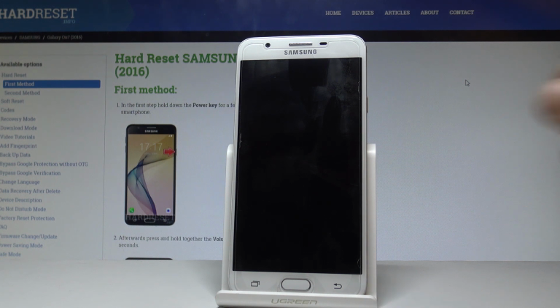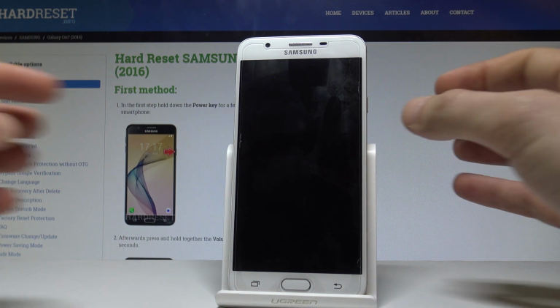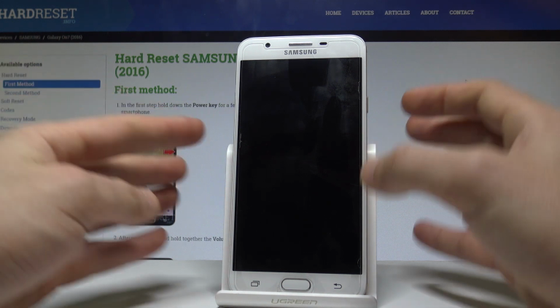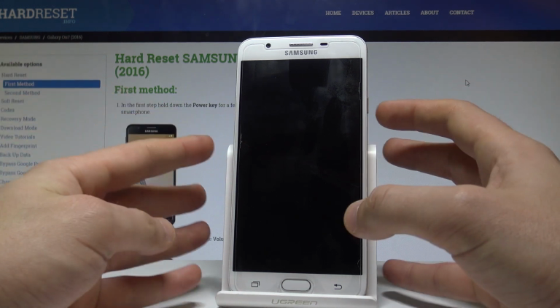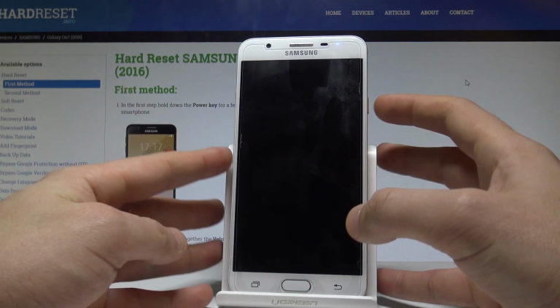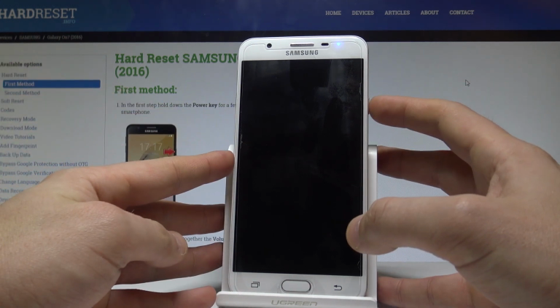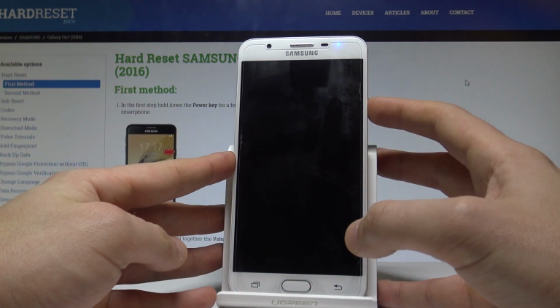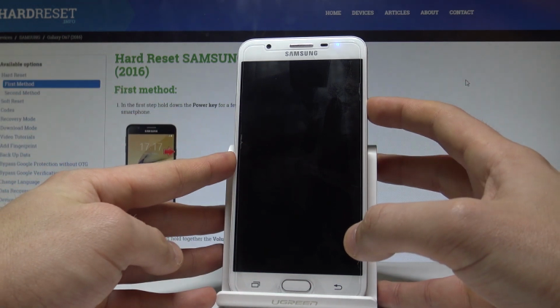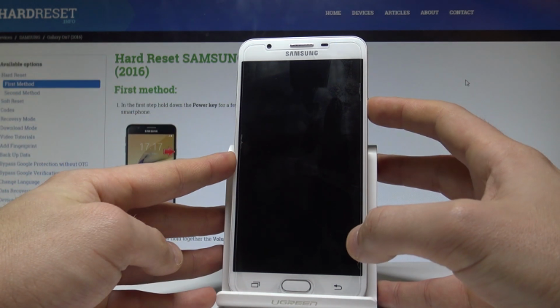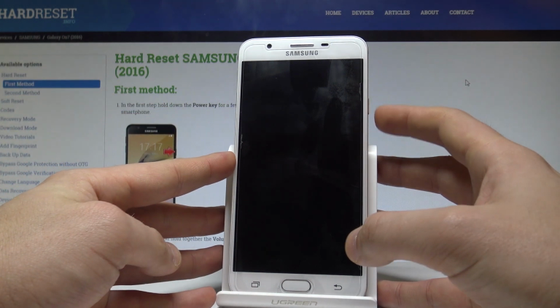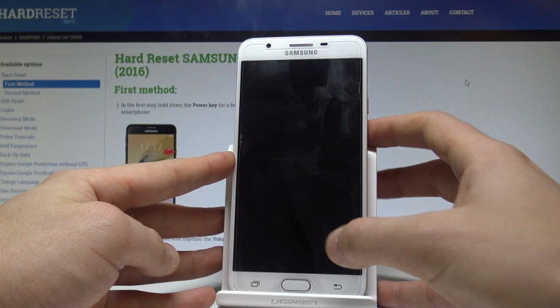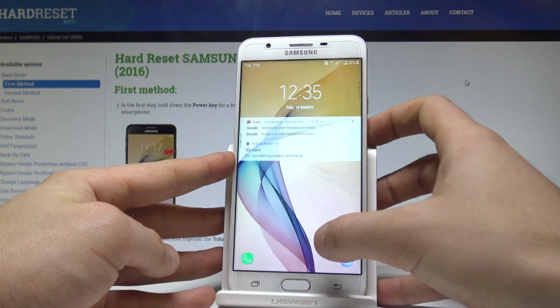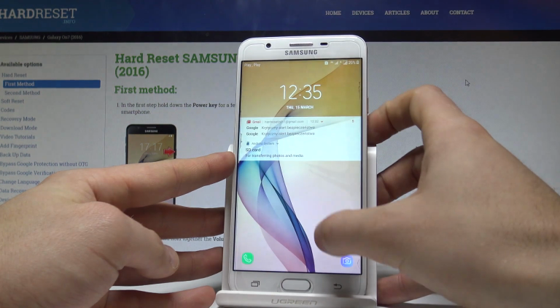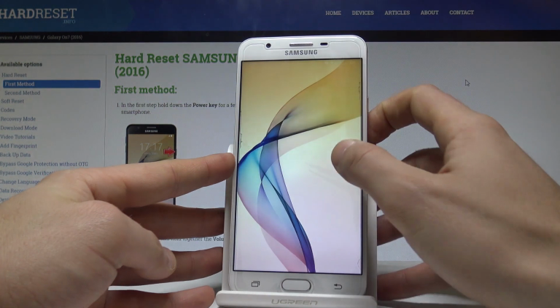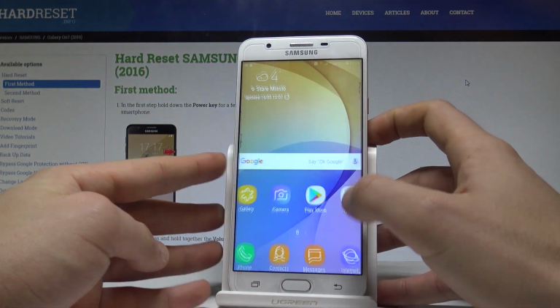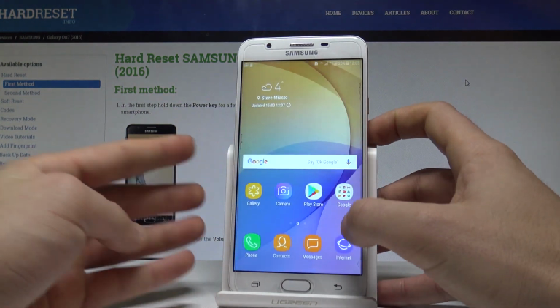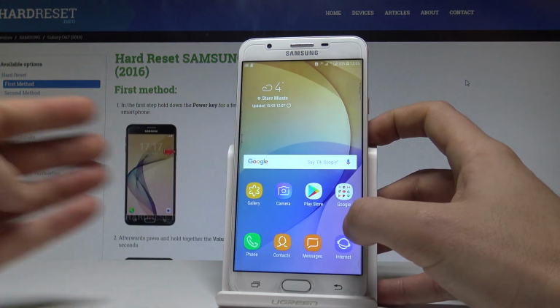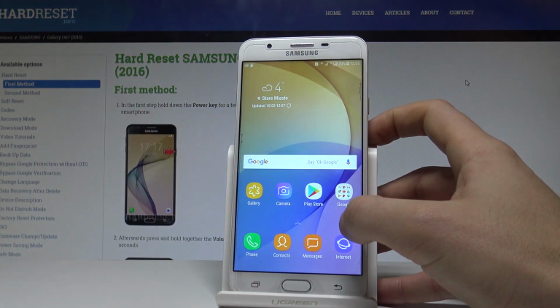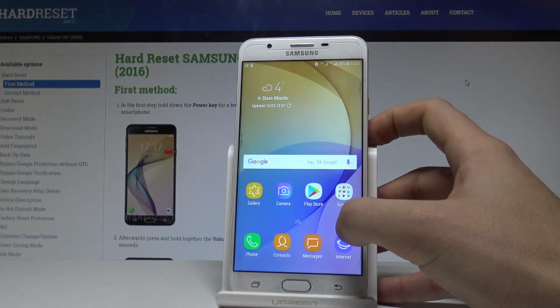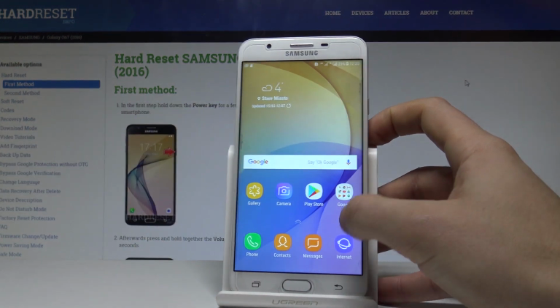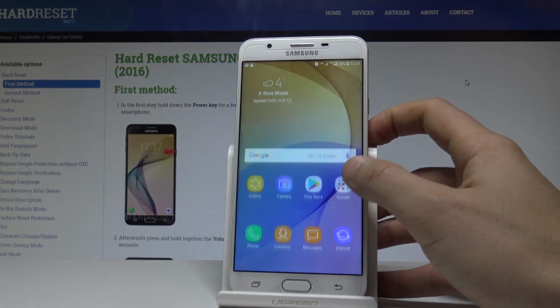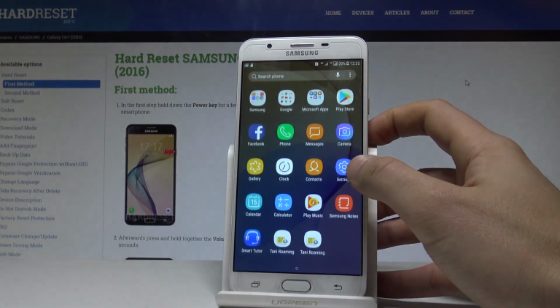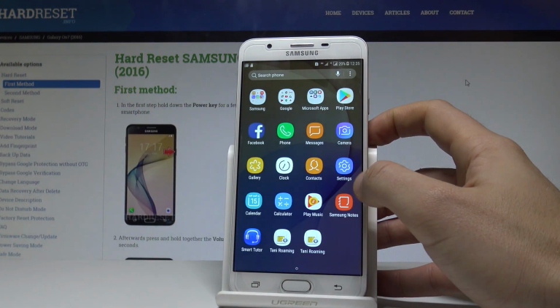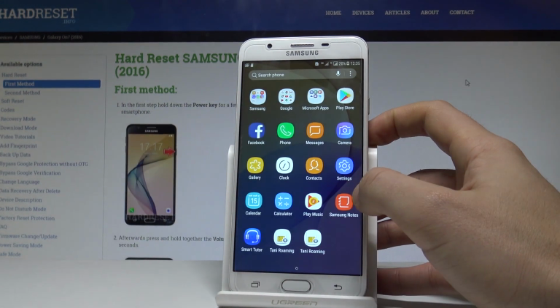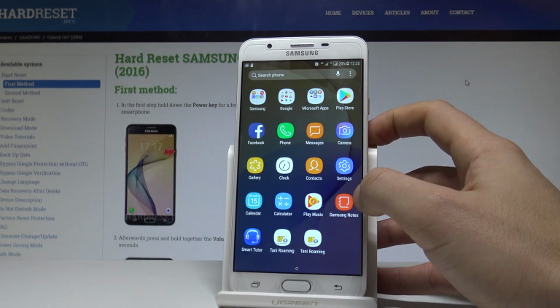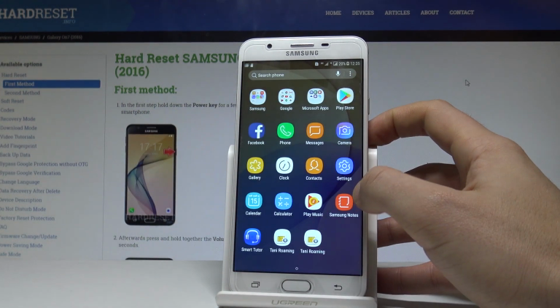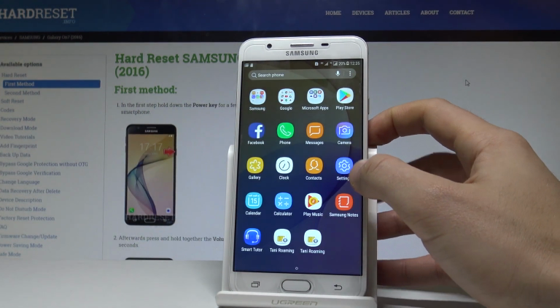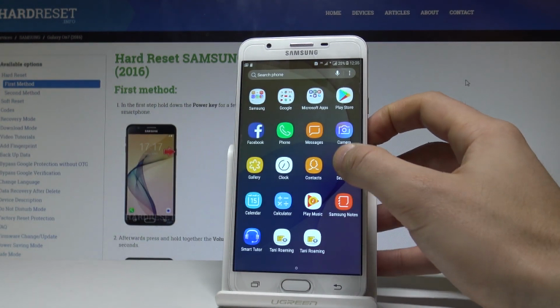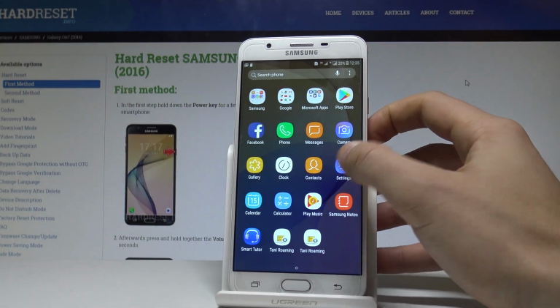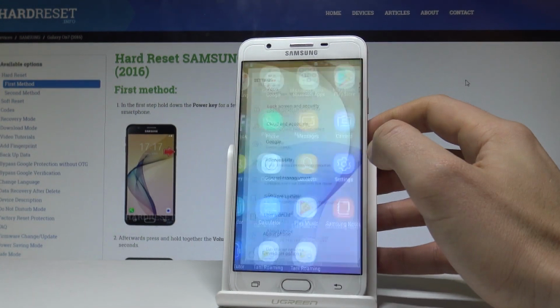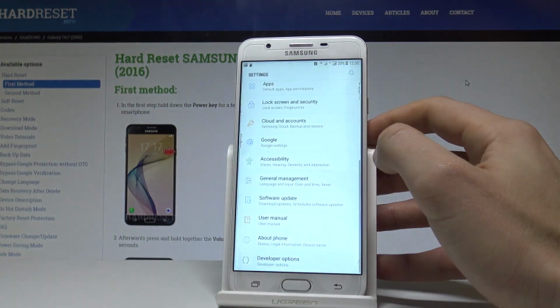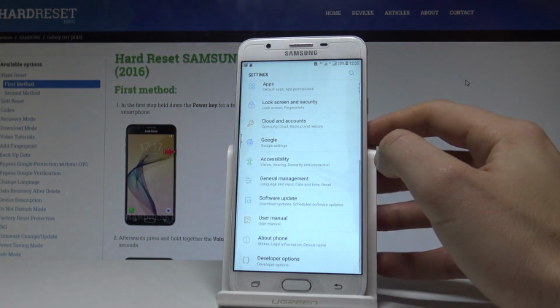At the very beginning, use the power key to unlock the device, open the list of all applications, and choose Settings.